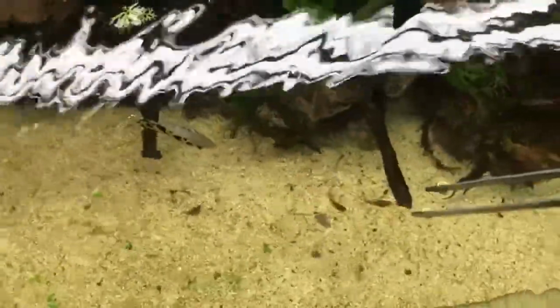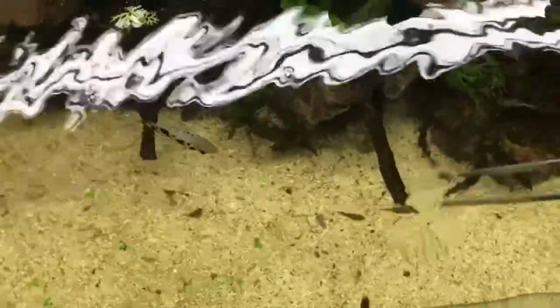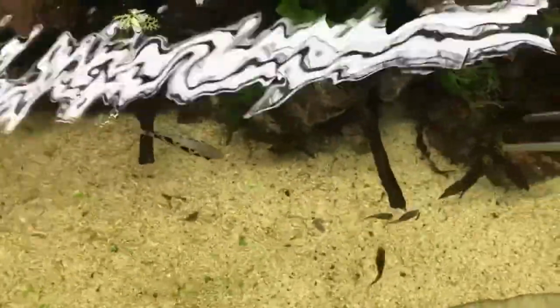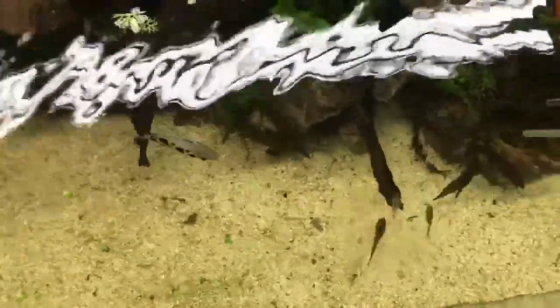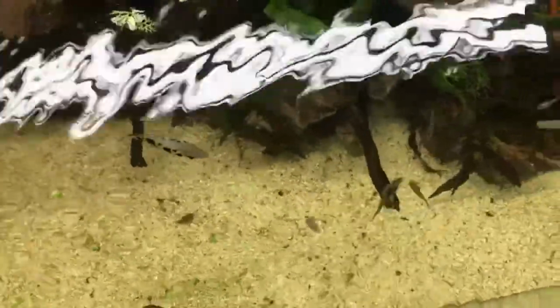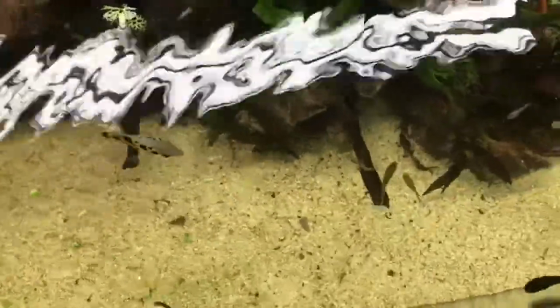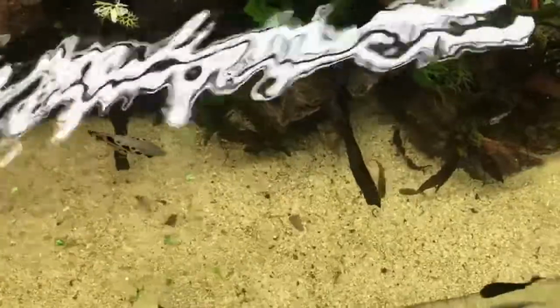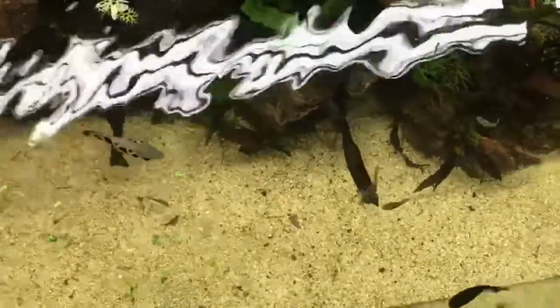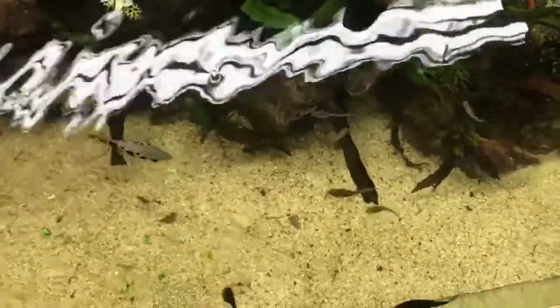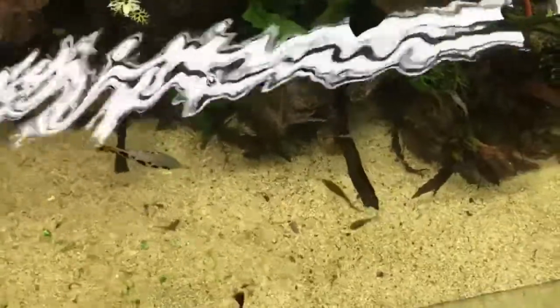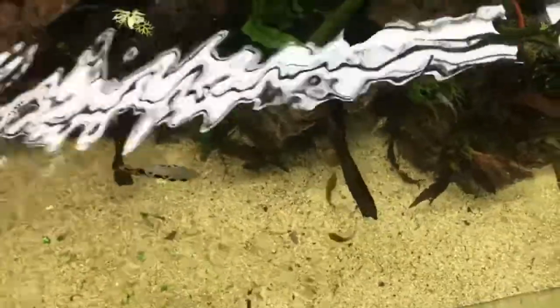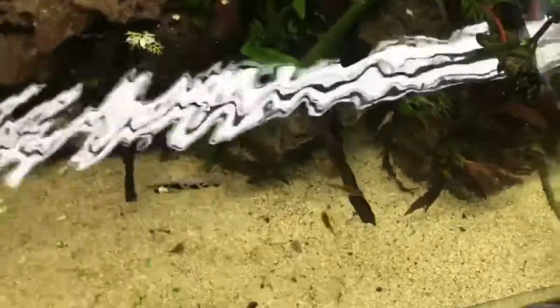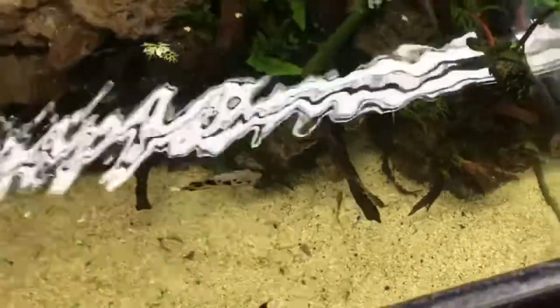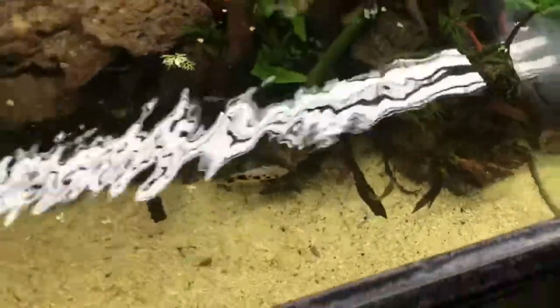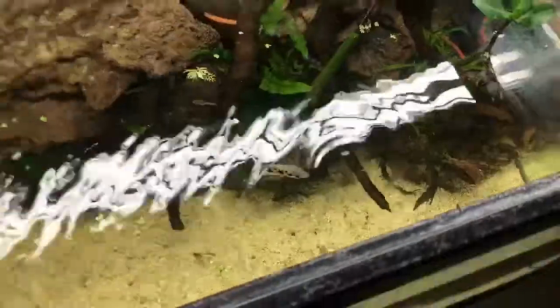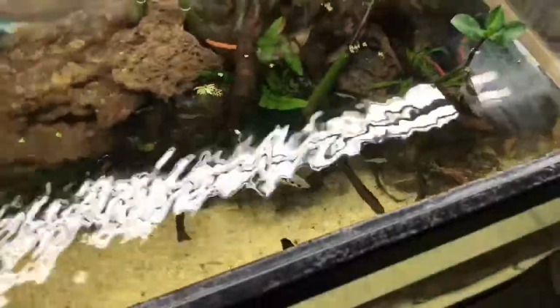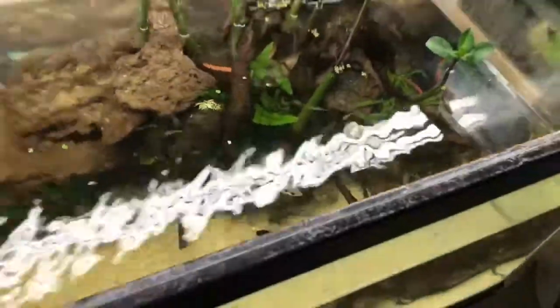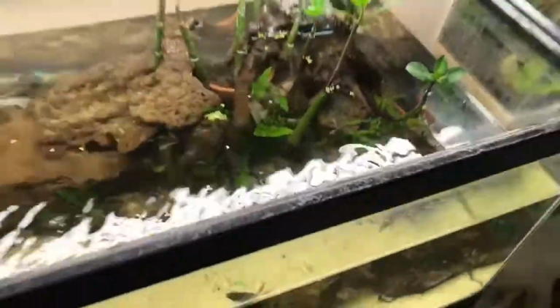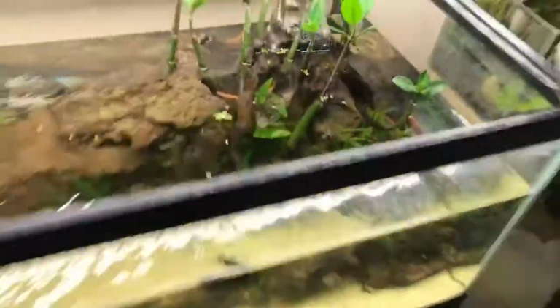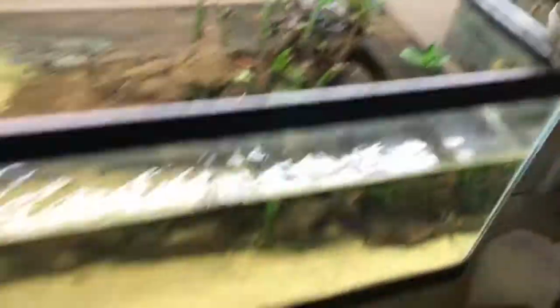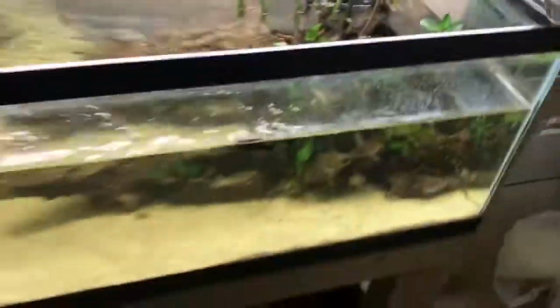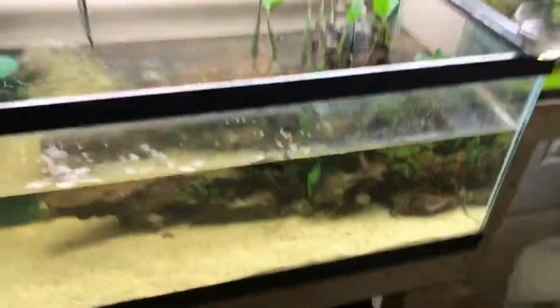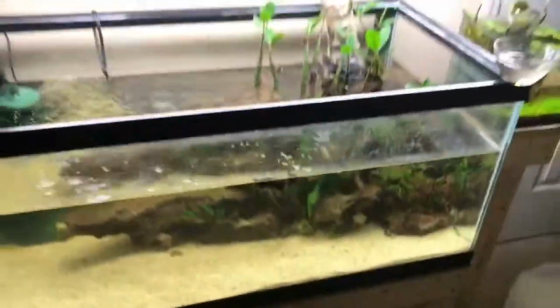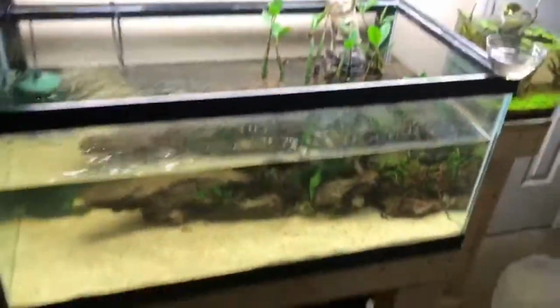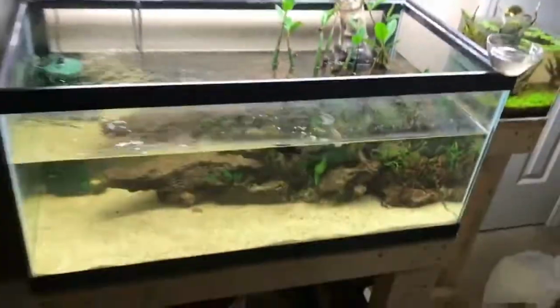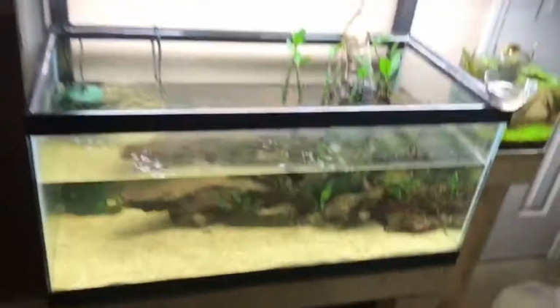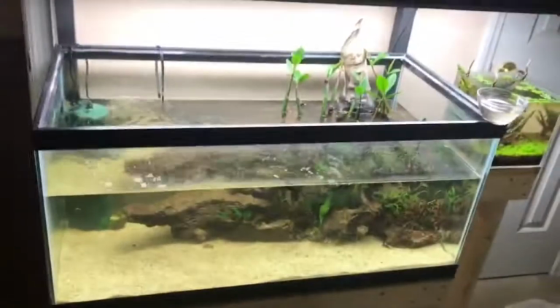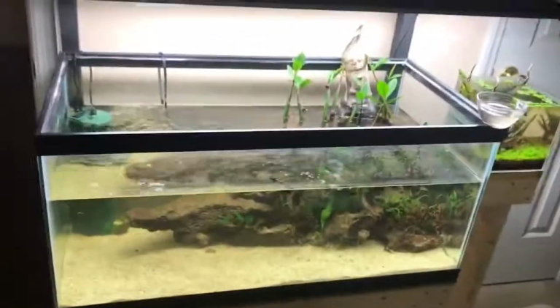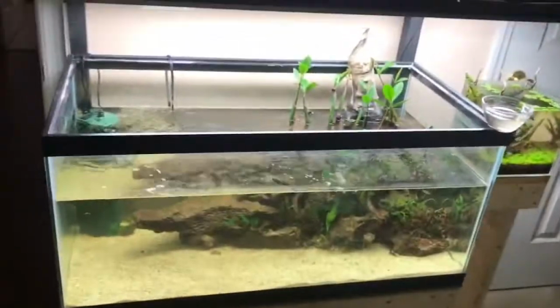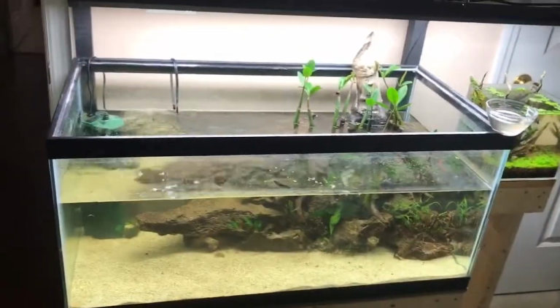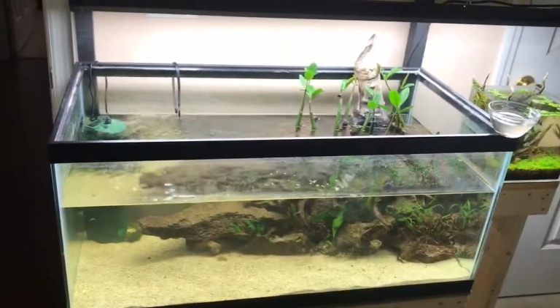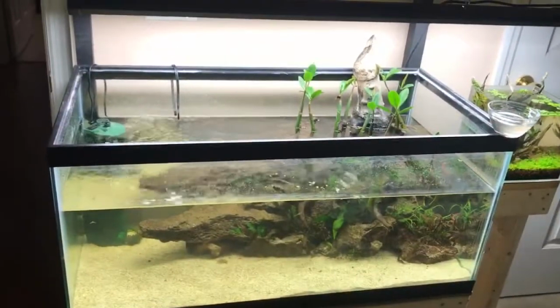That is the new fish, this is the new tank — thanks for watching.